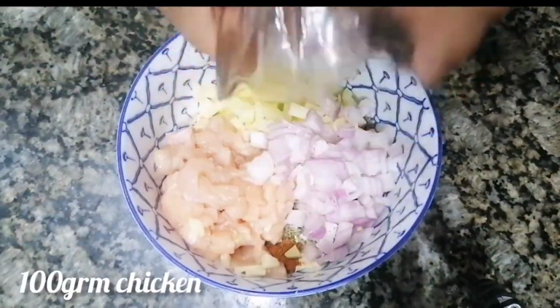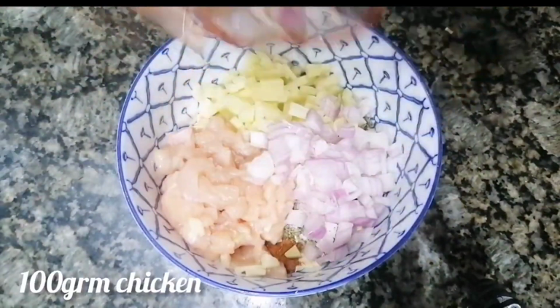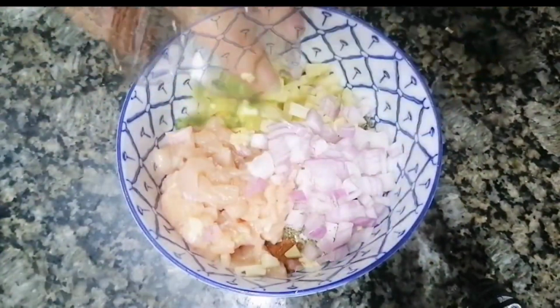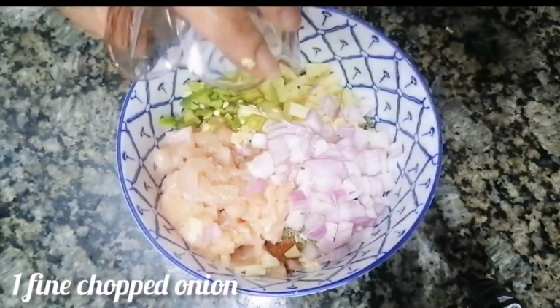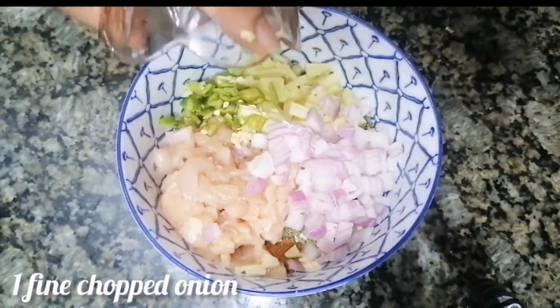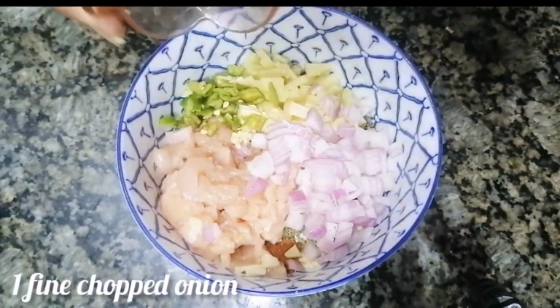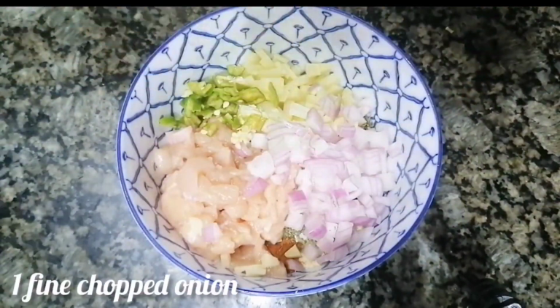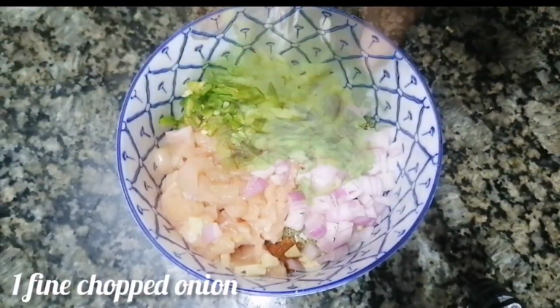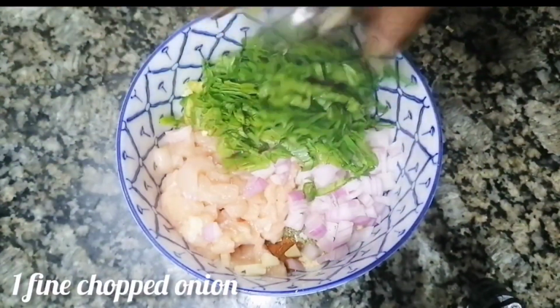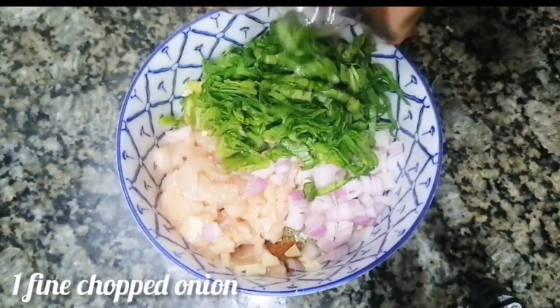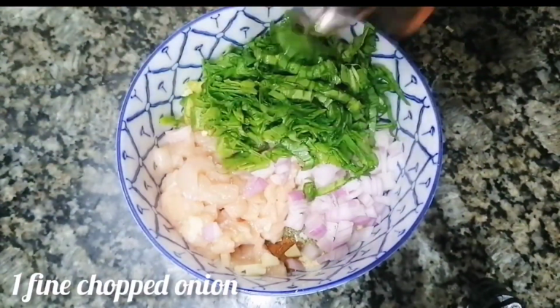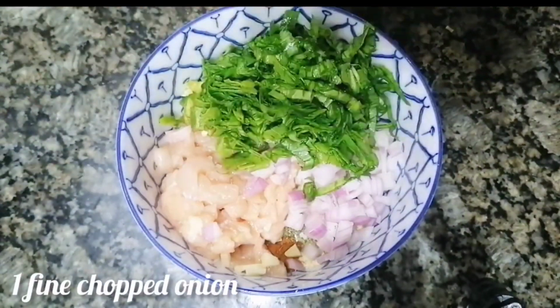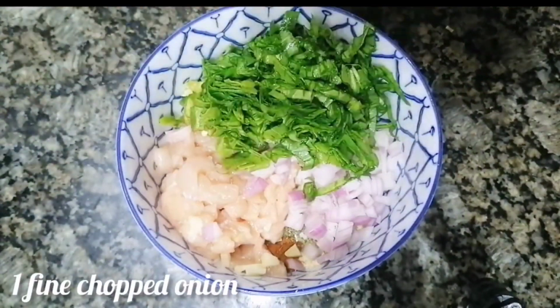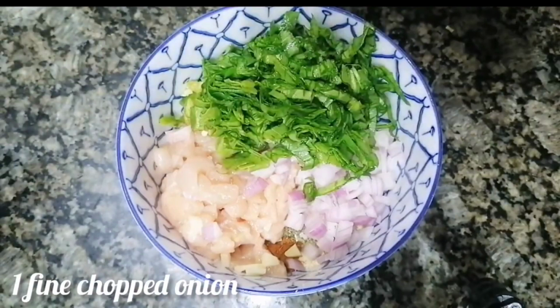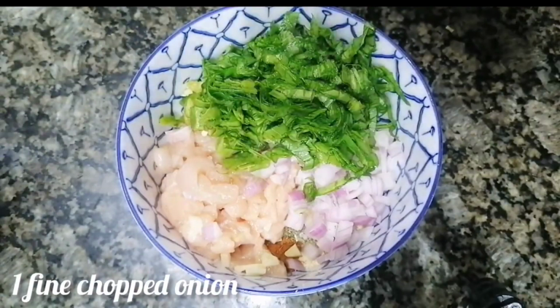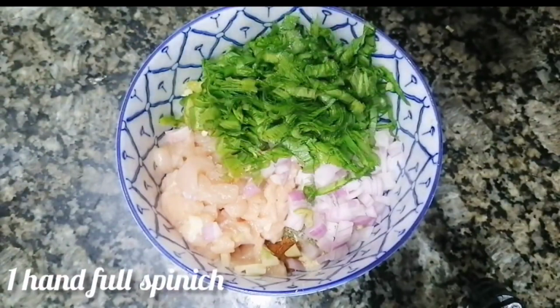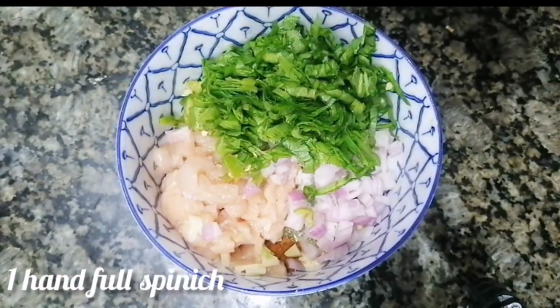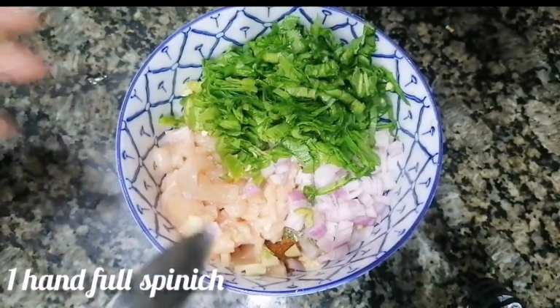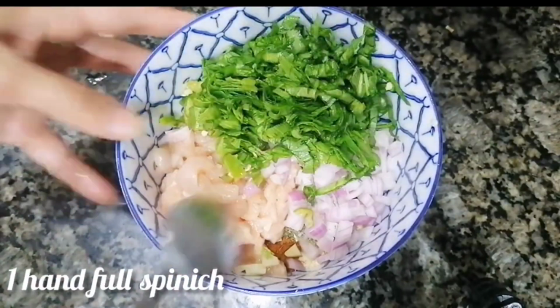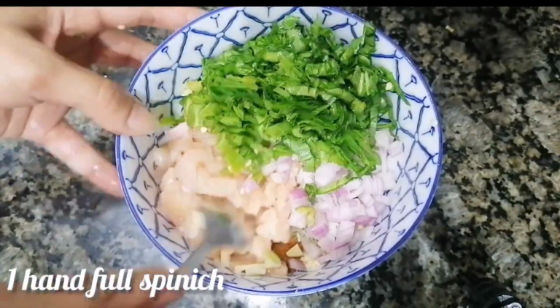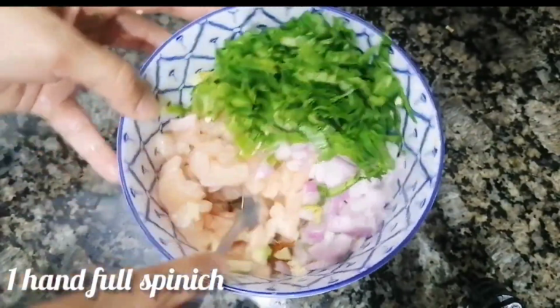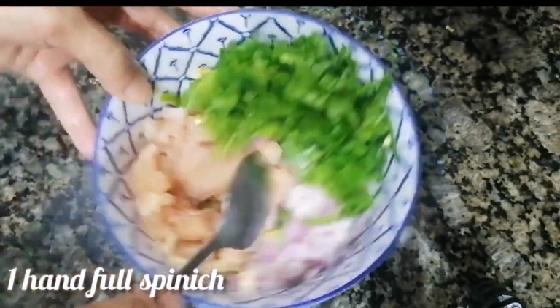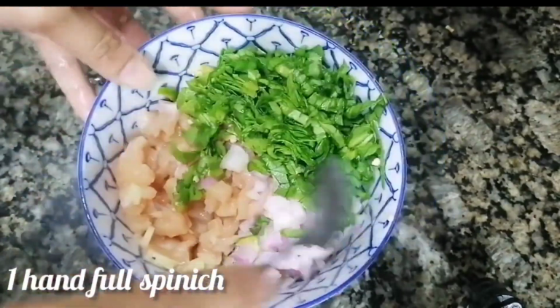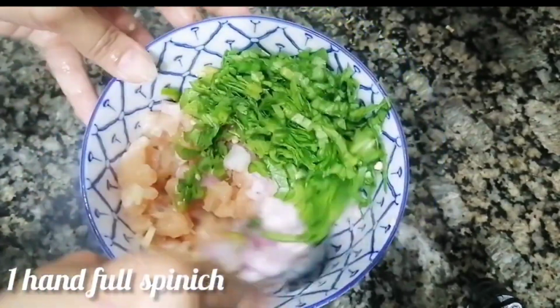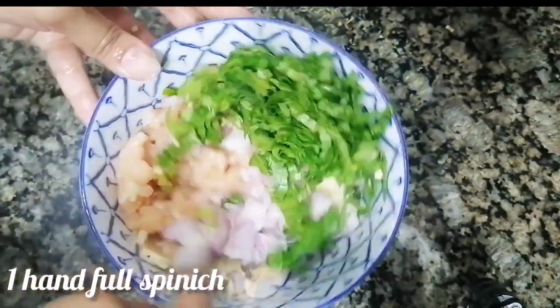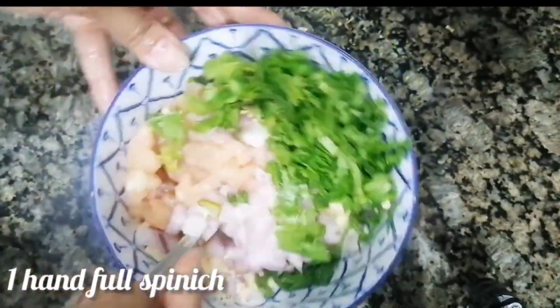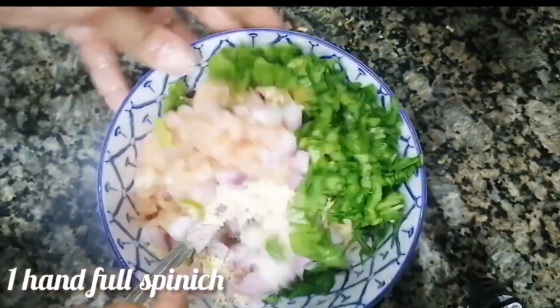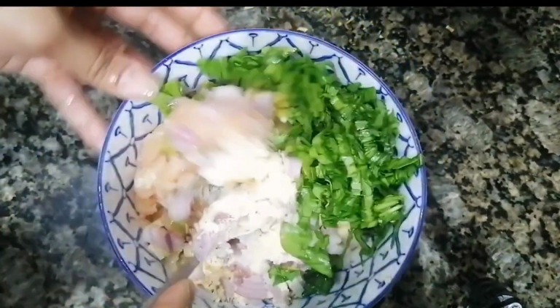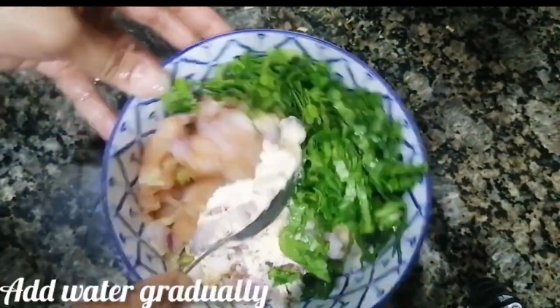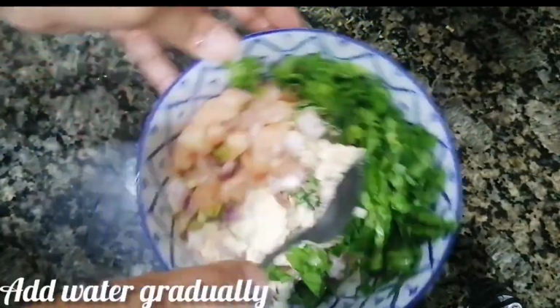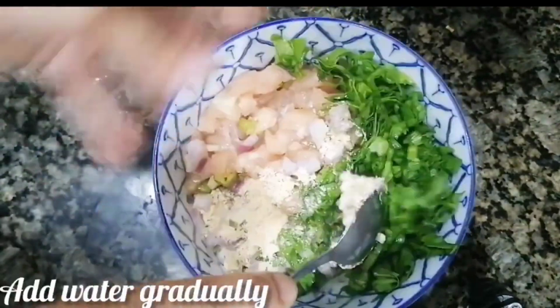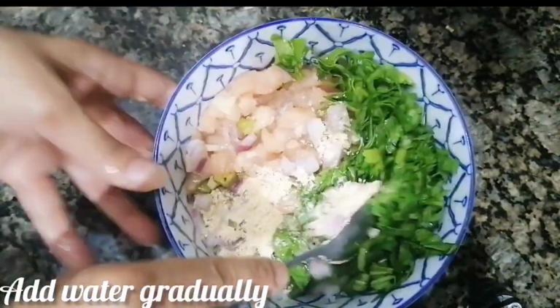We will mix this batter with 100g of chicken and some onions. Add a little lemon and mix it together with the flour chop. Add some more chicken and a little honey fruit.